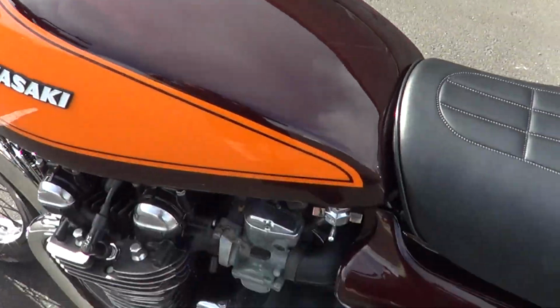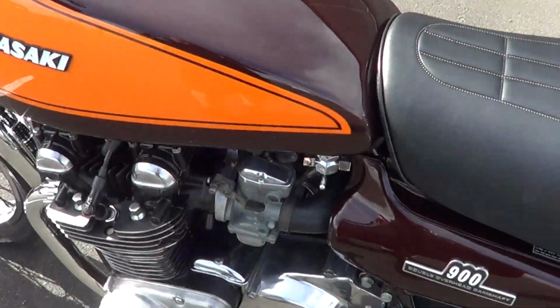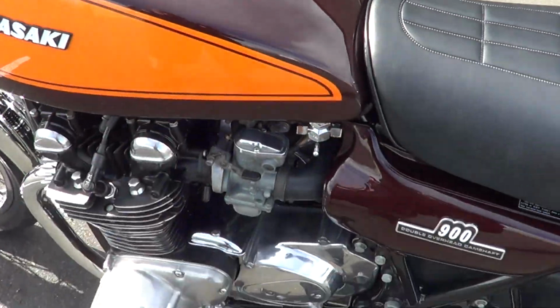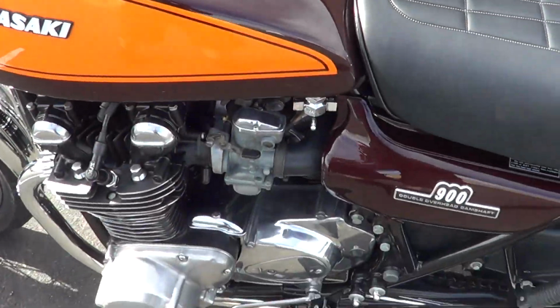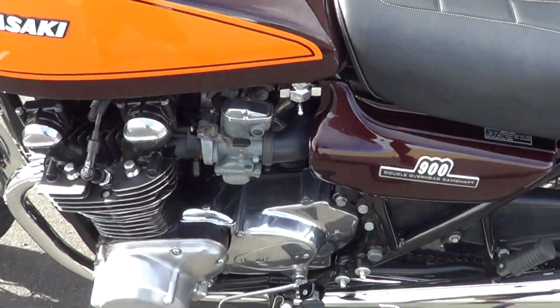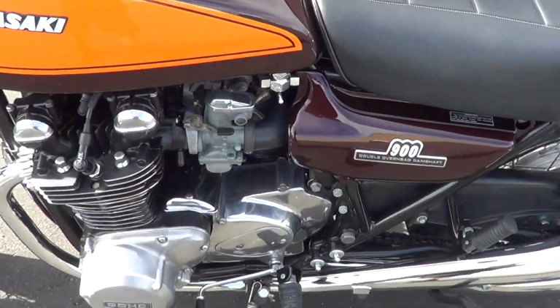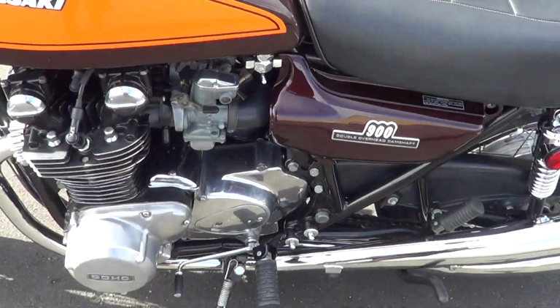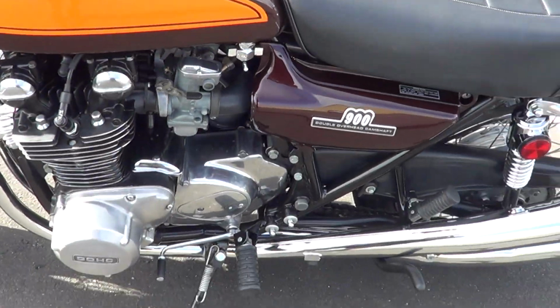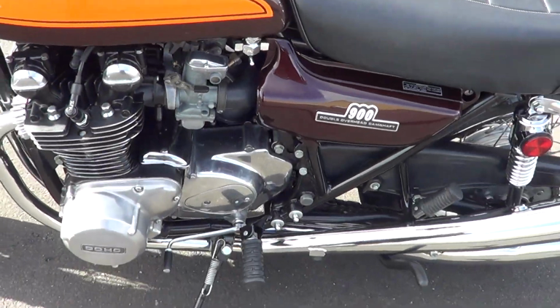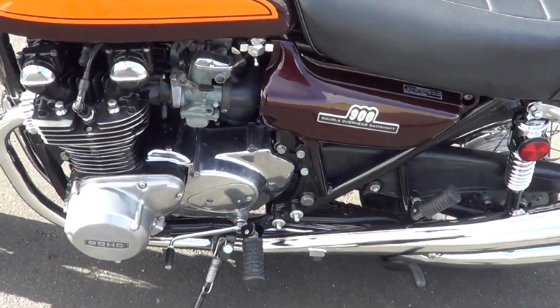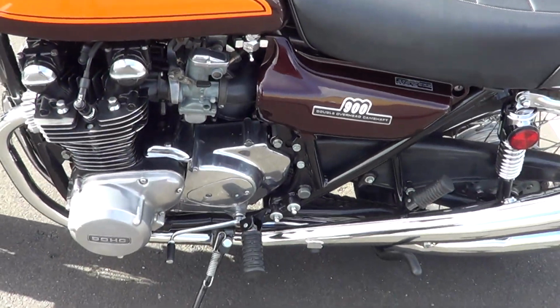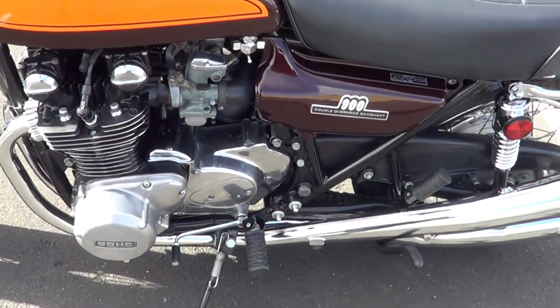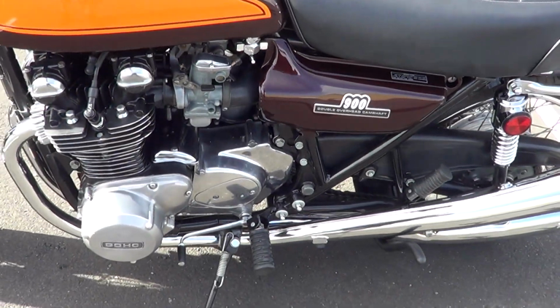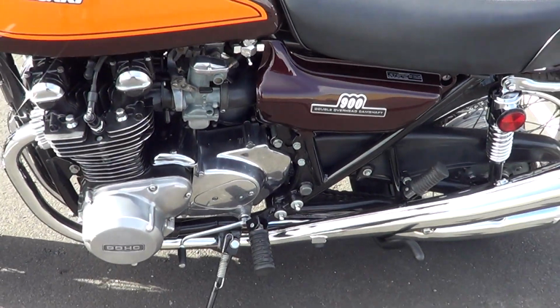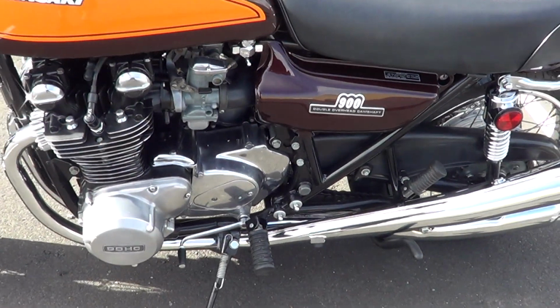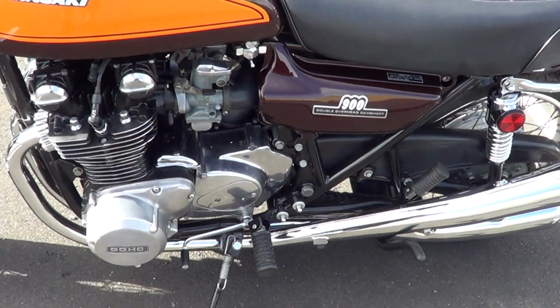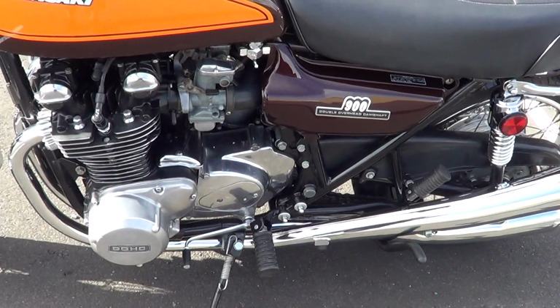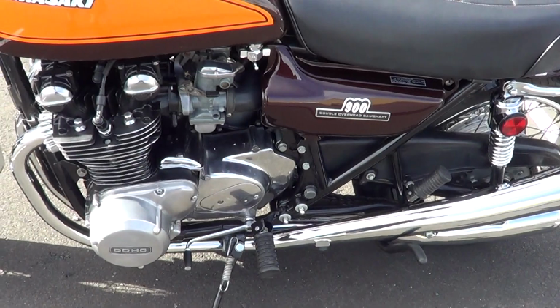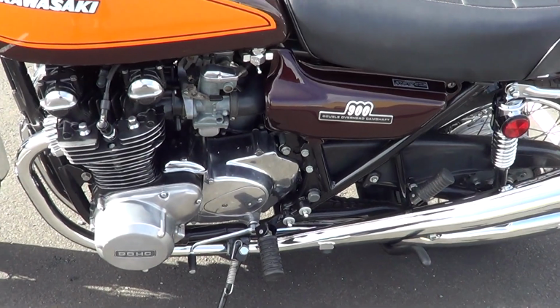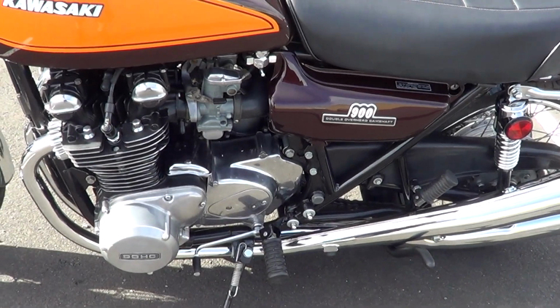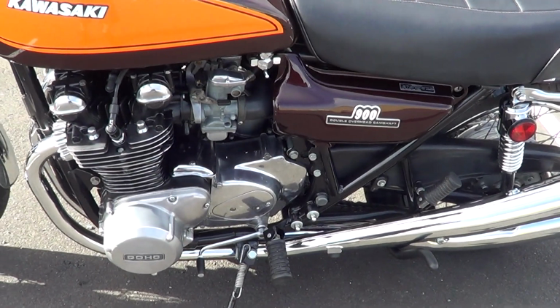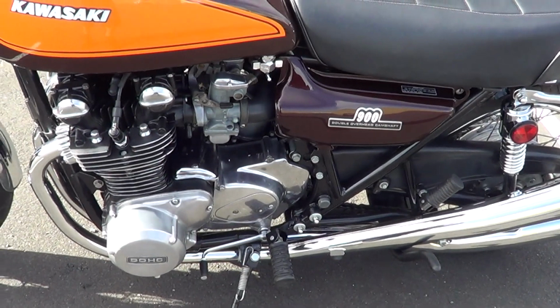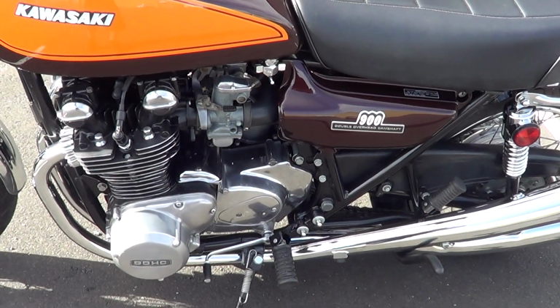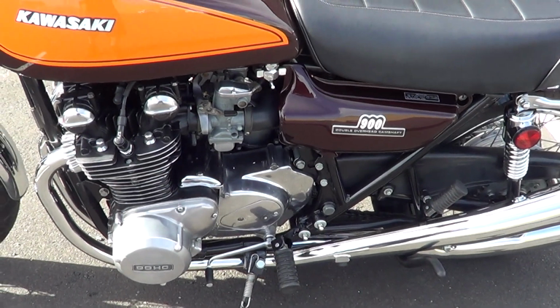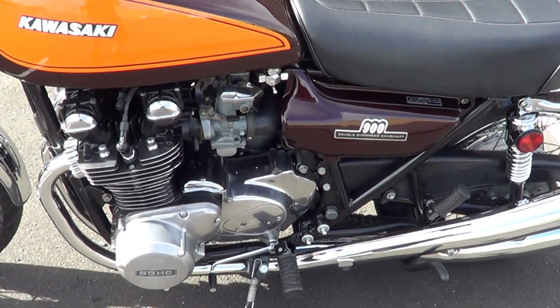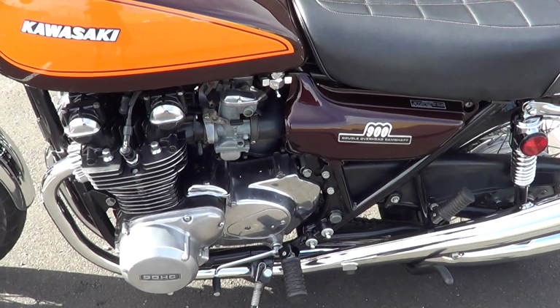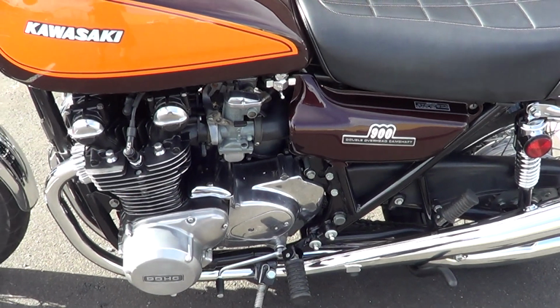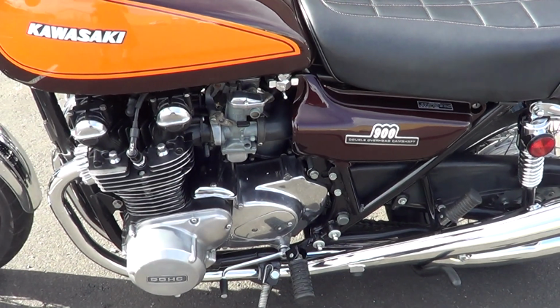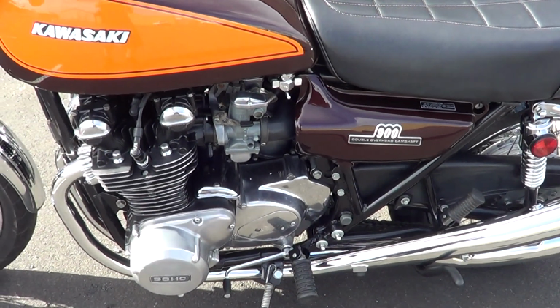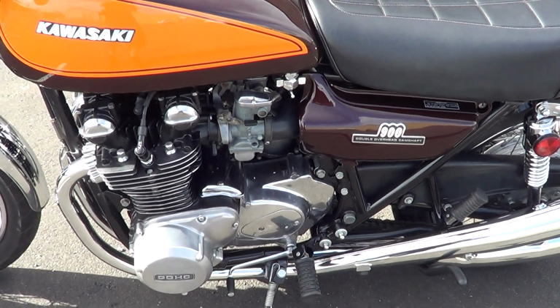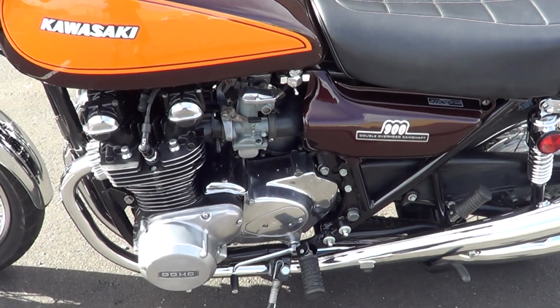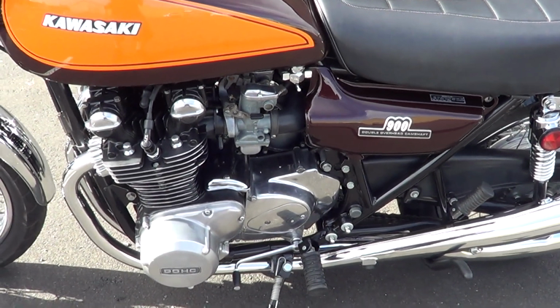Synced all the carbs up, oil, filter, spark plugs, etc. — done the valve clearances.